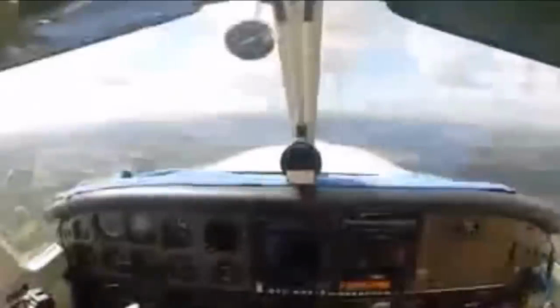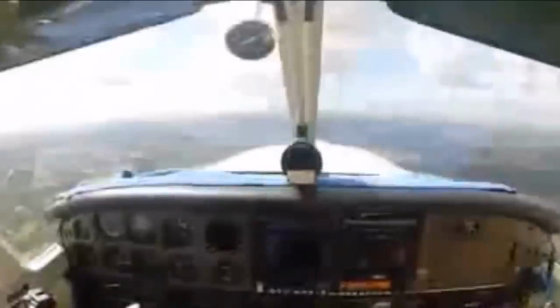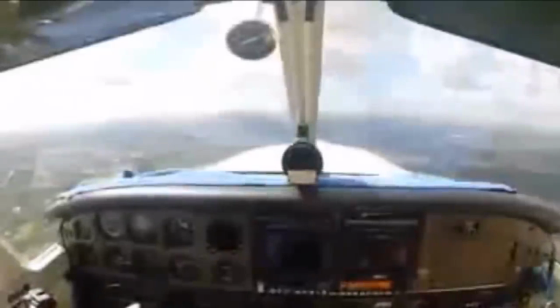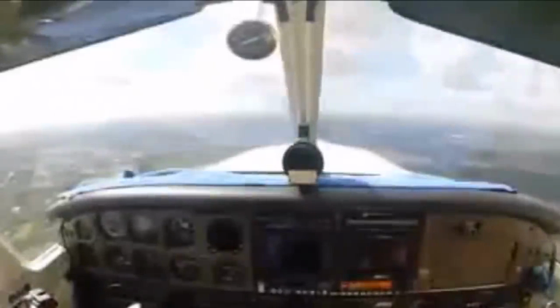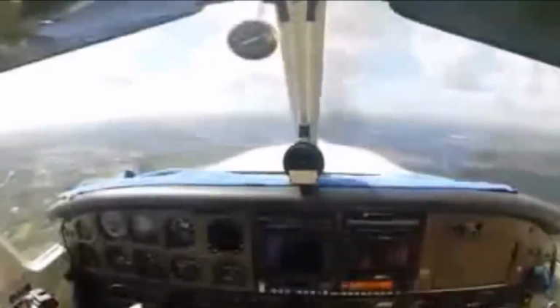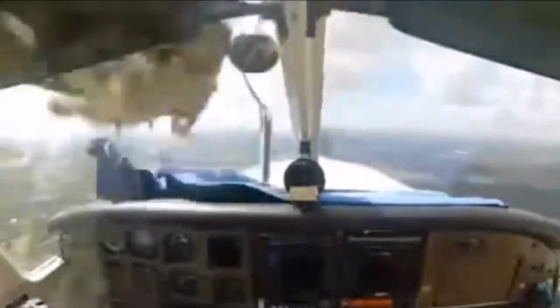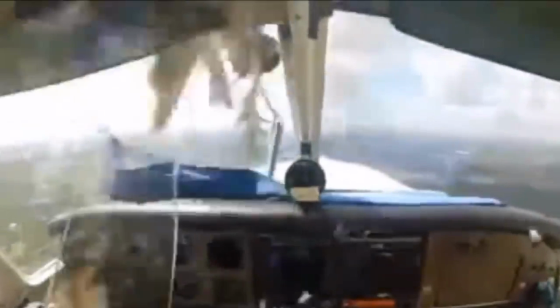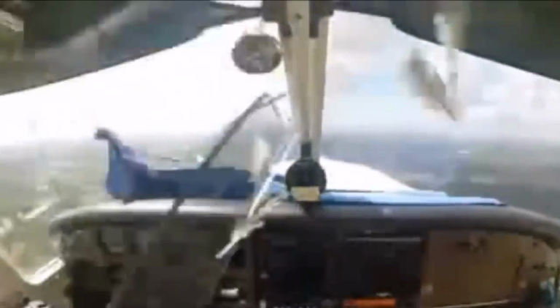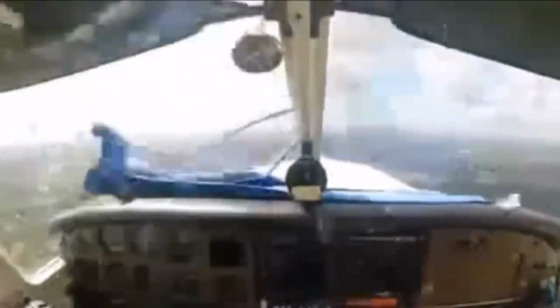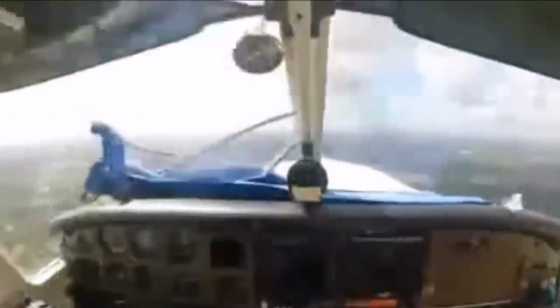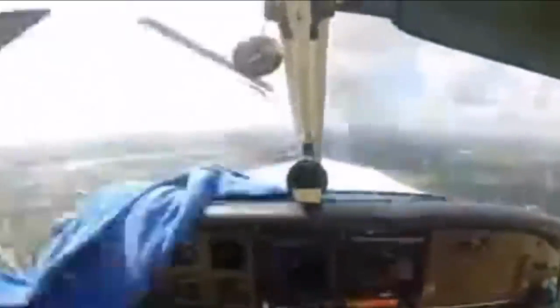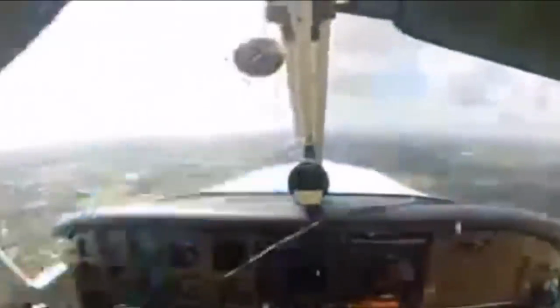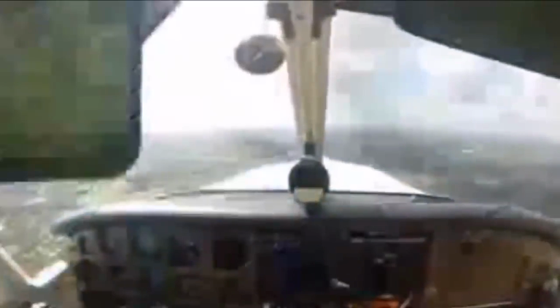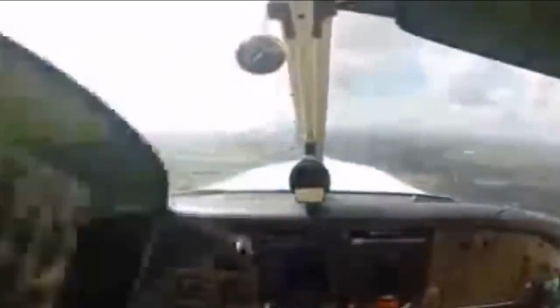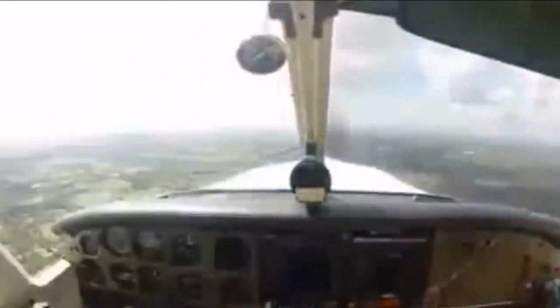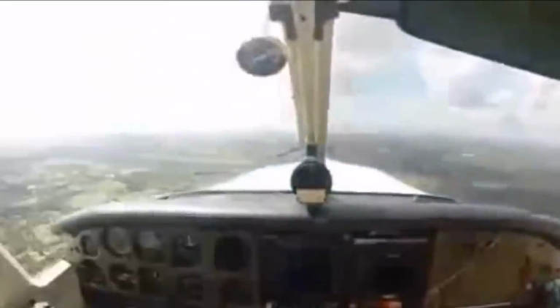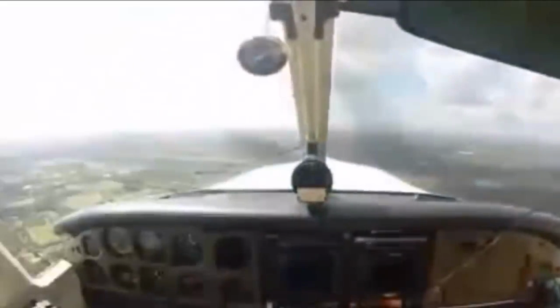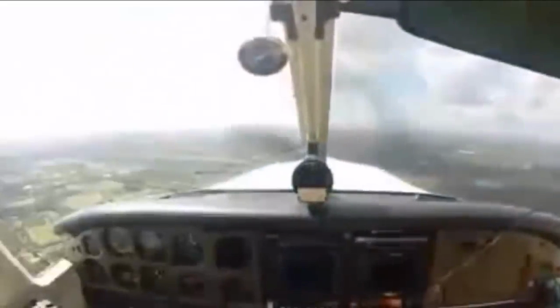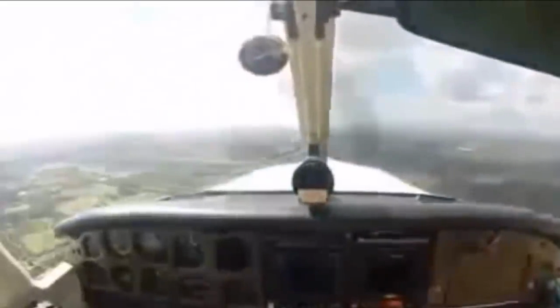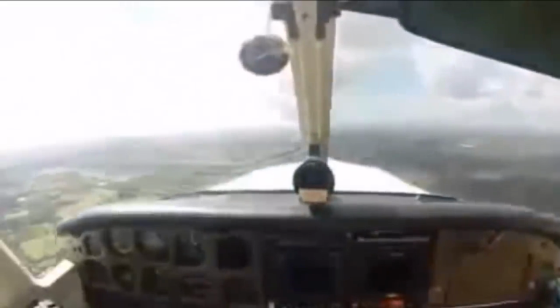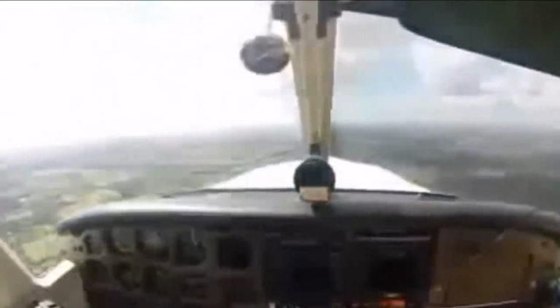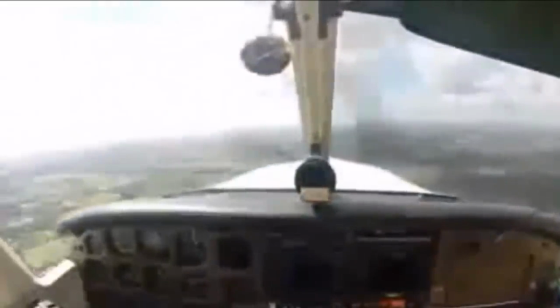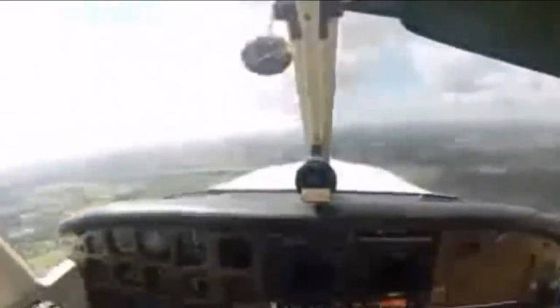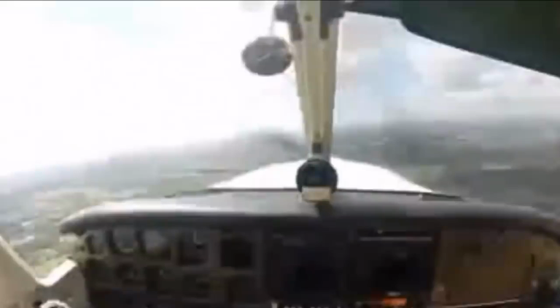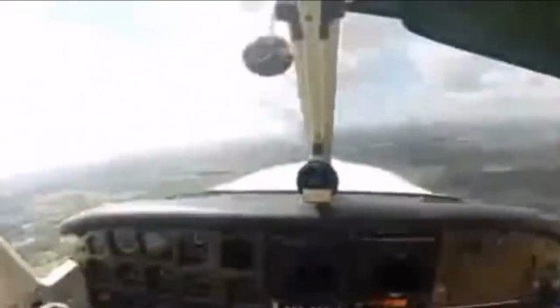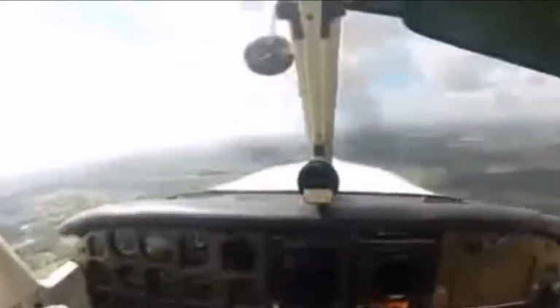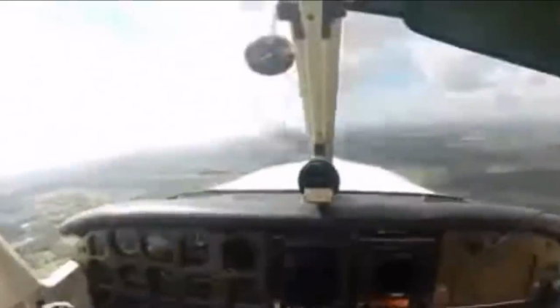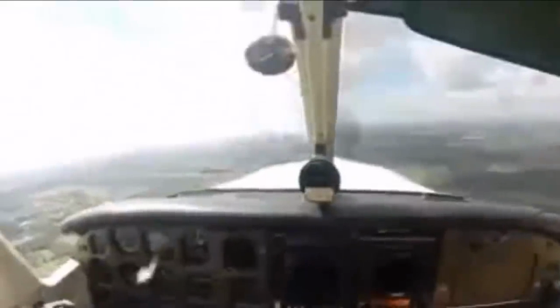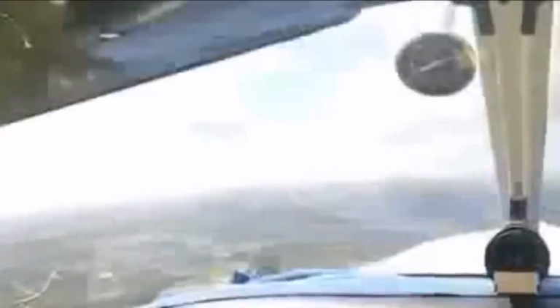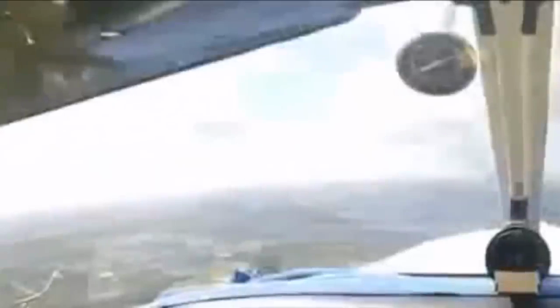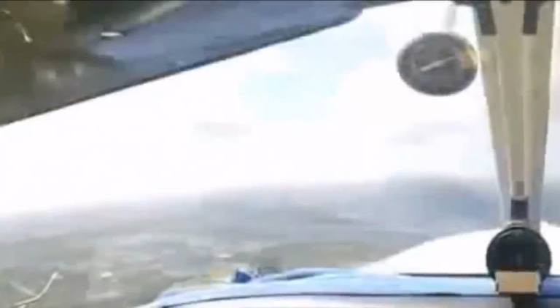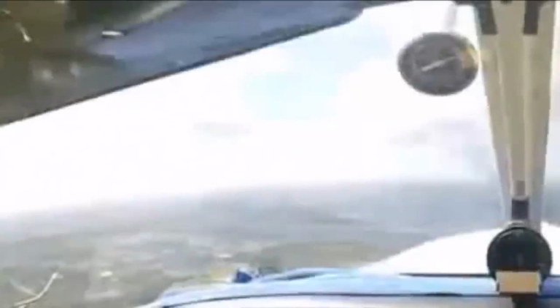Un pájaro choca accidentalmente con el vidrio de una avioneta, y aunque no lo crean, estas colisiones son muy frecuentes.